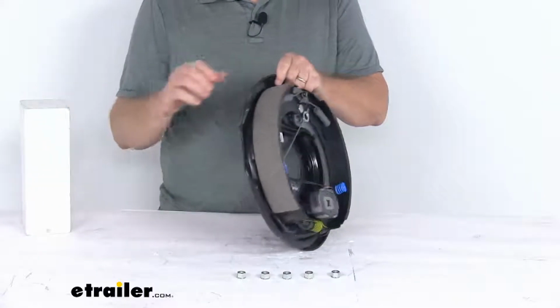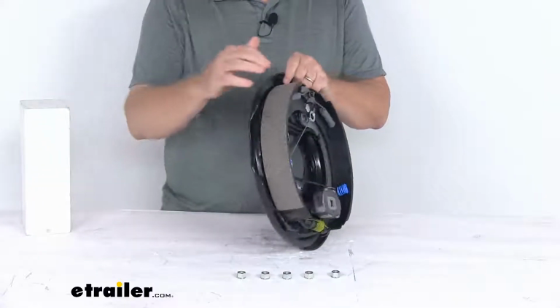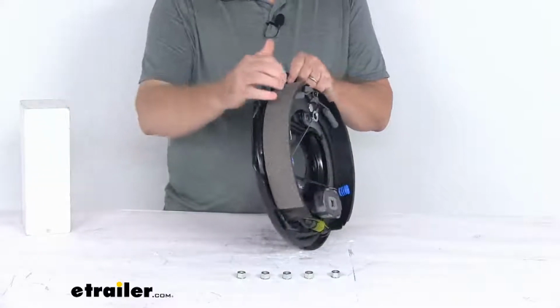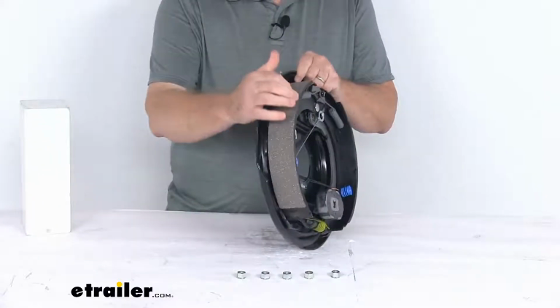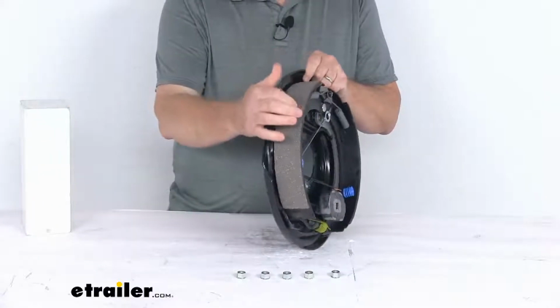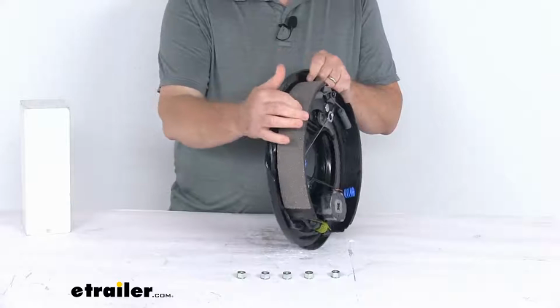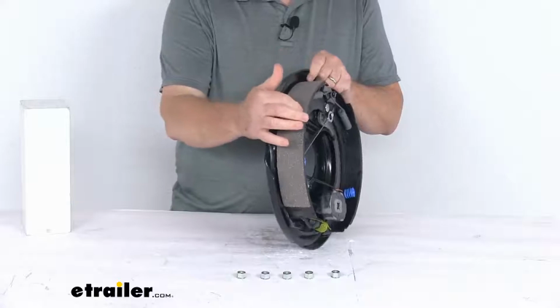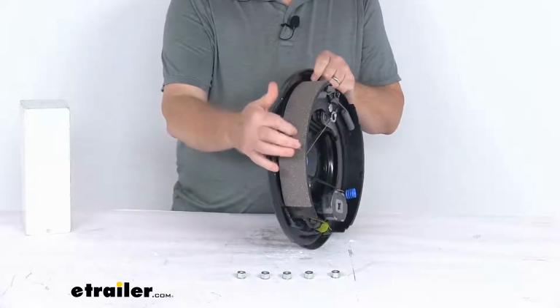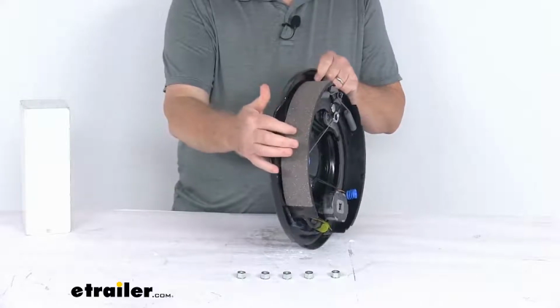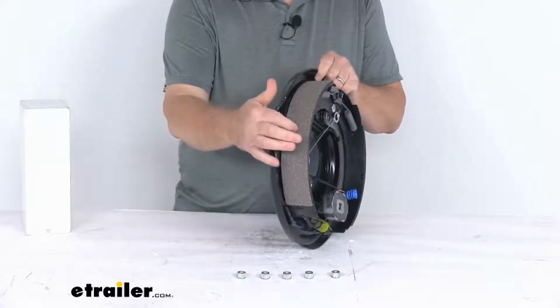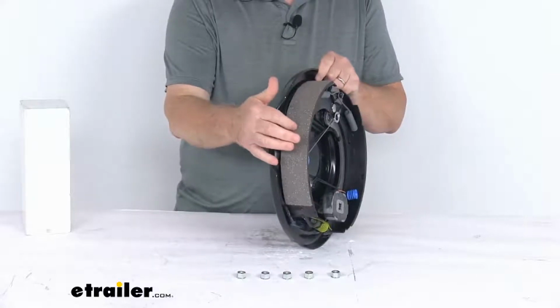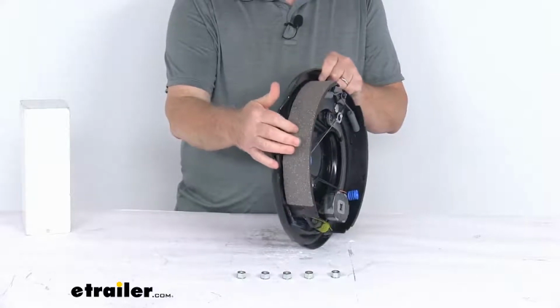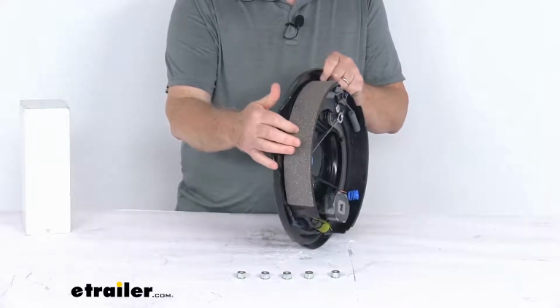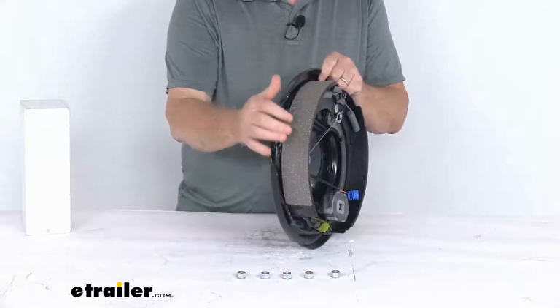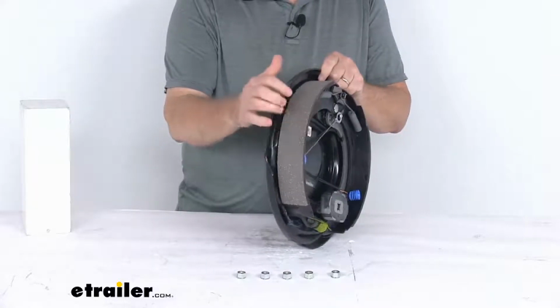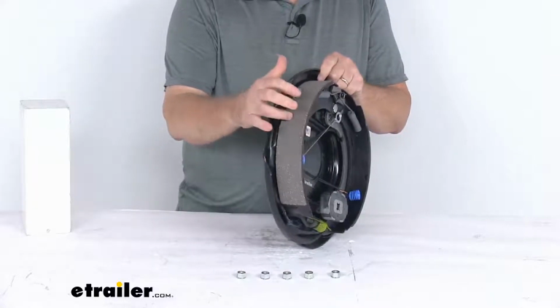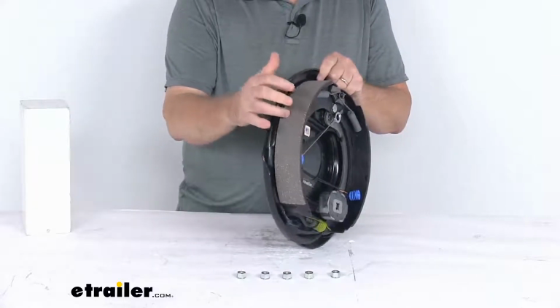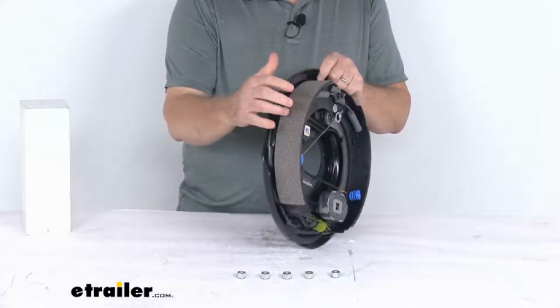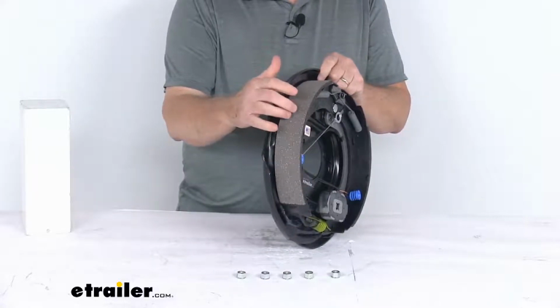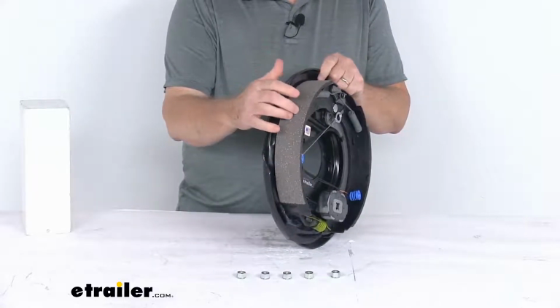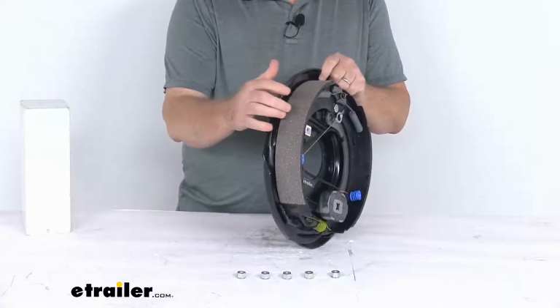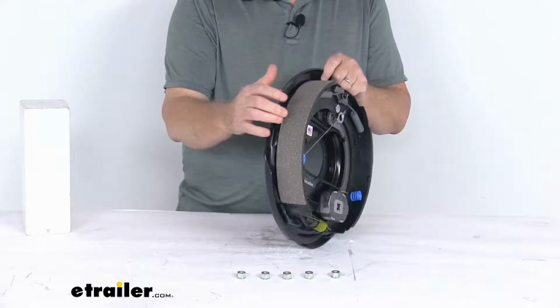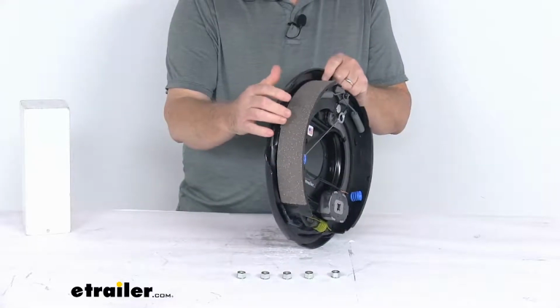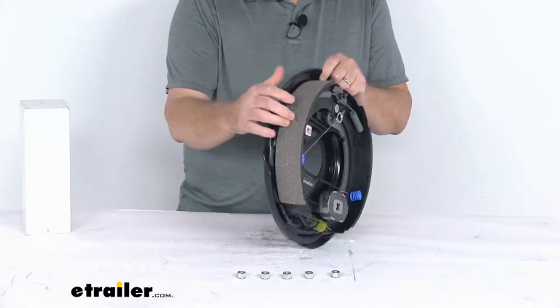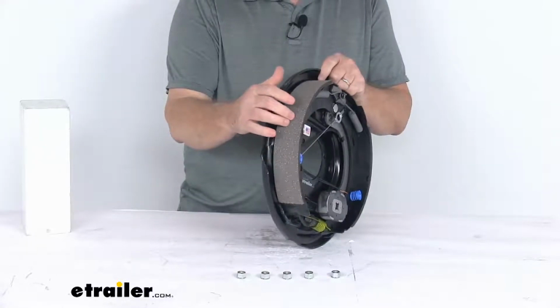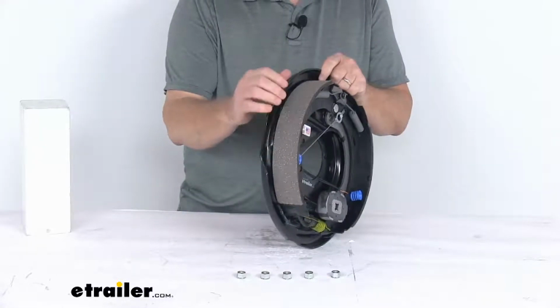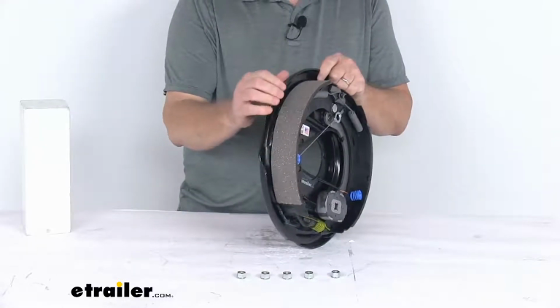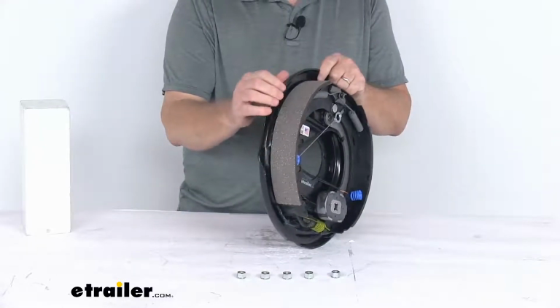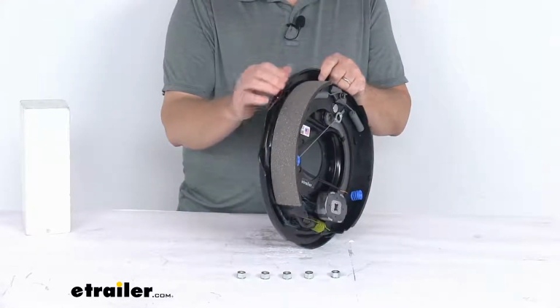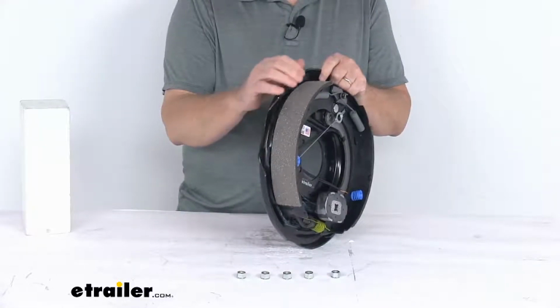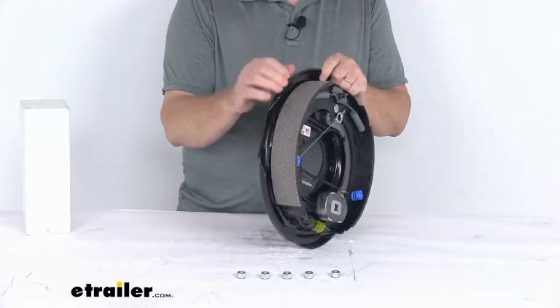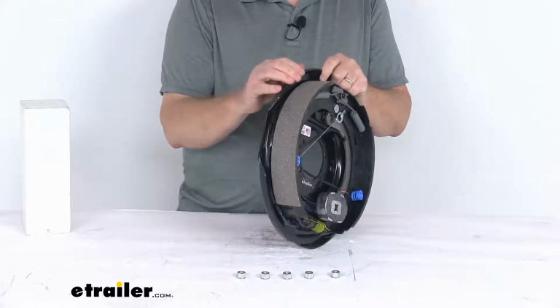What's nice is these brake shoes are lined with an automotive grade friction material, and that friction material is fully bonded to the shoe — it's not riveted.